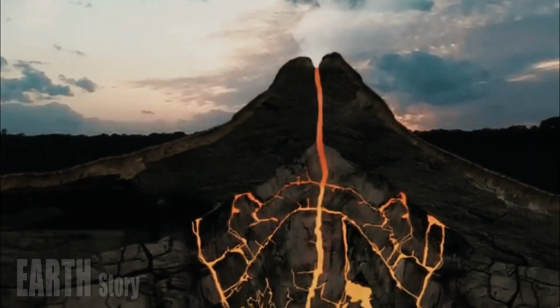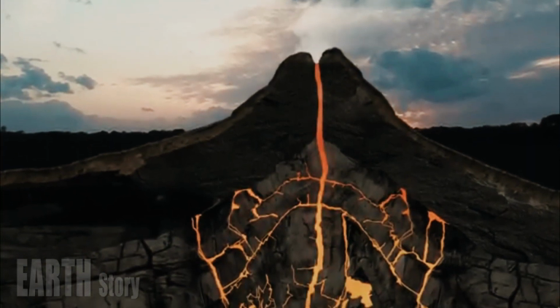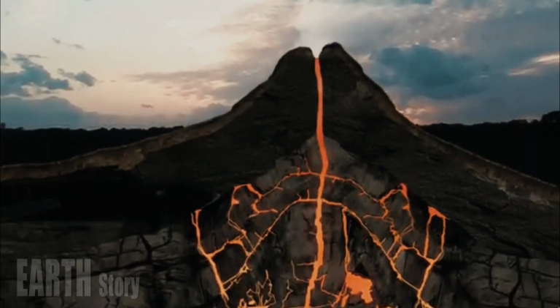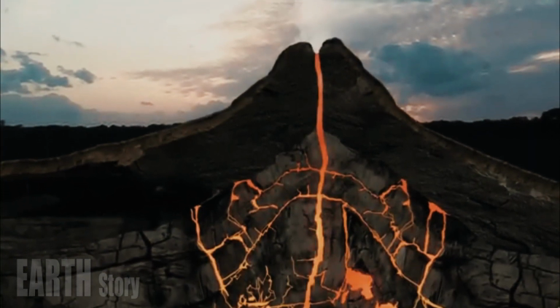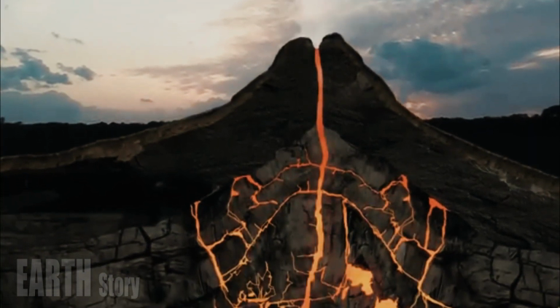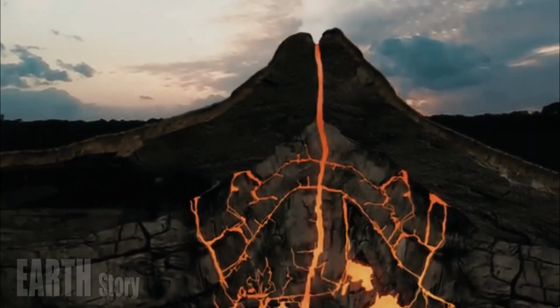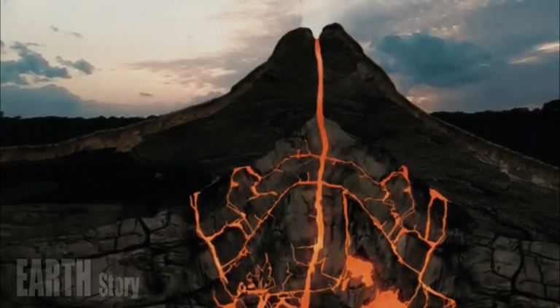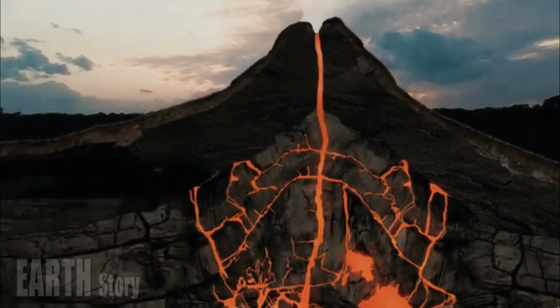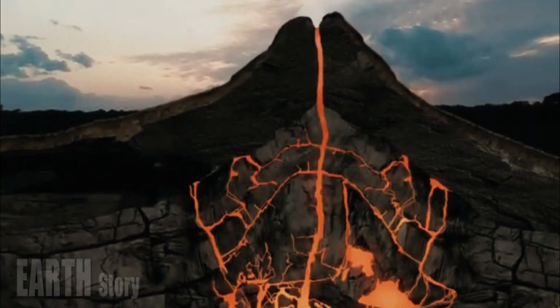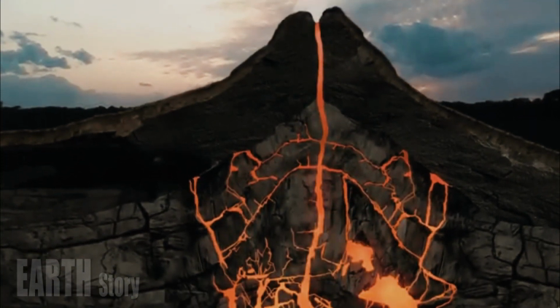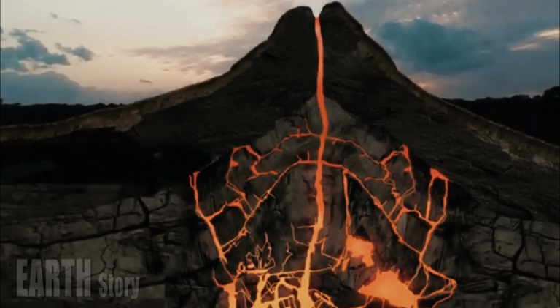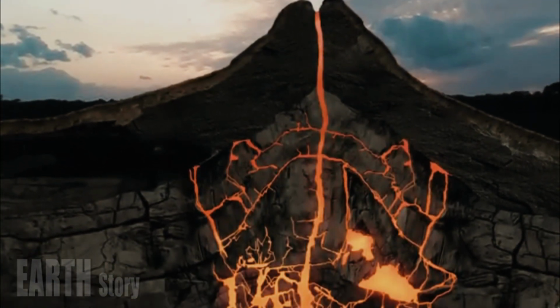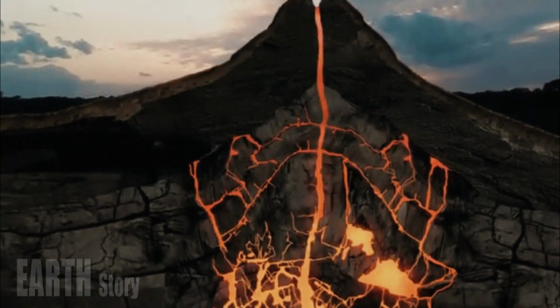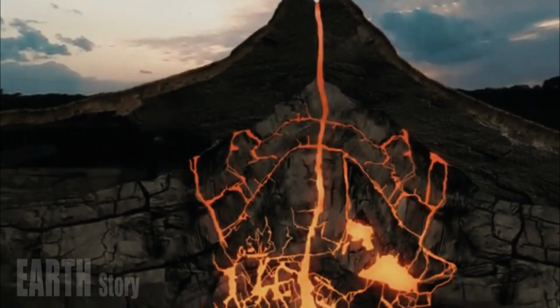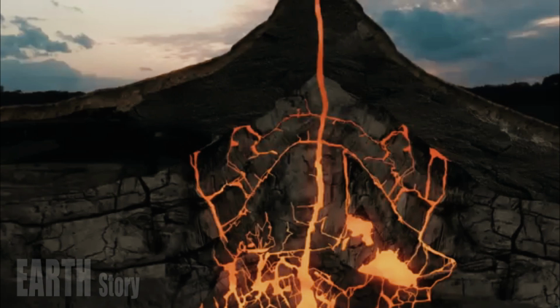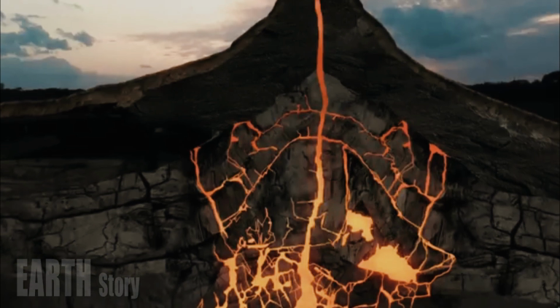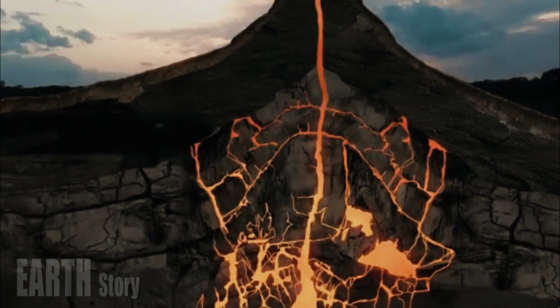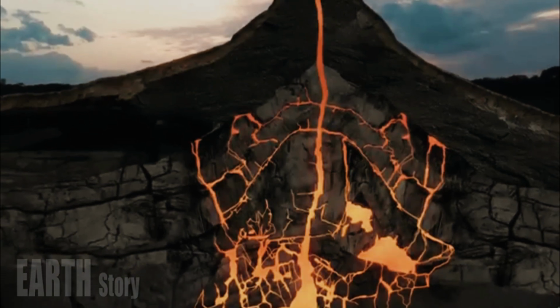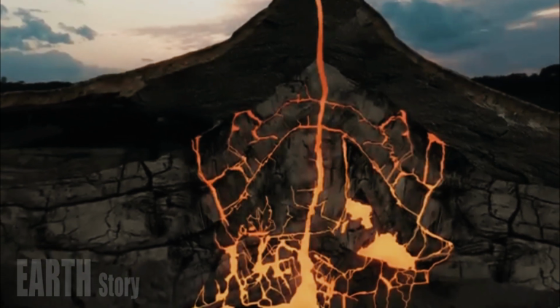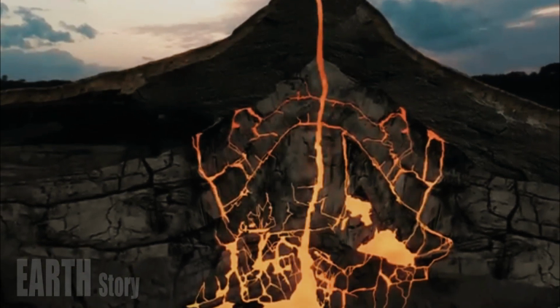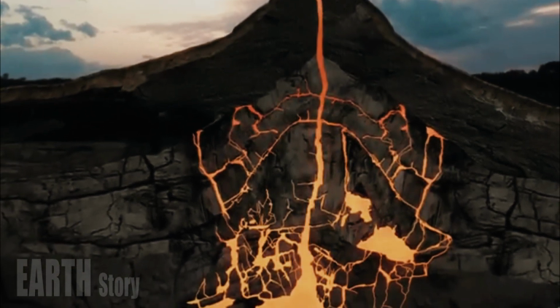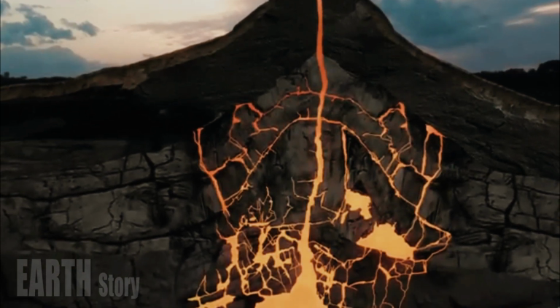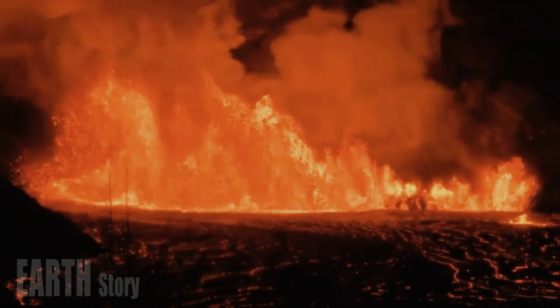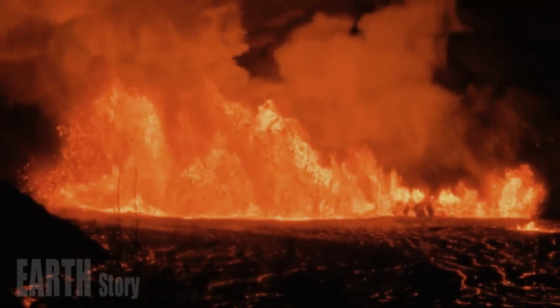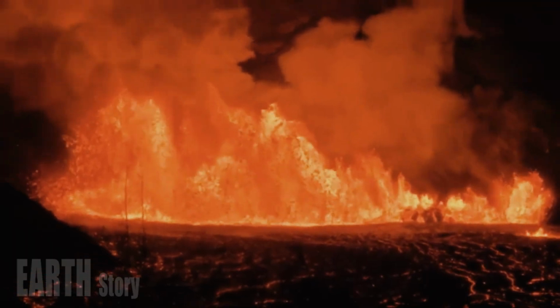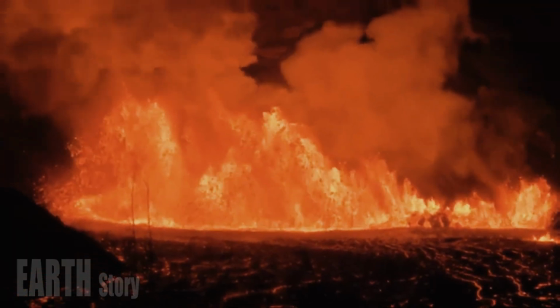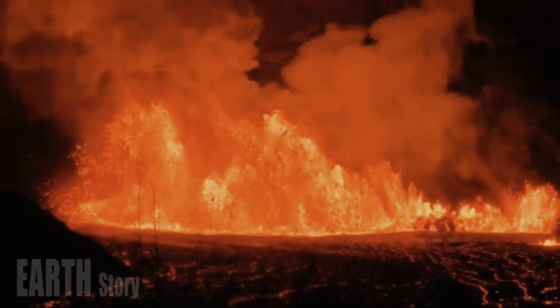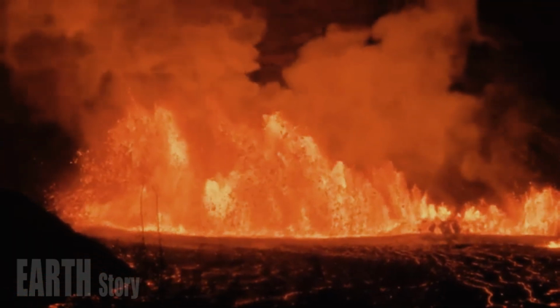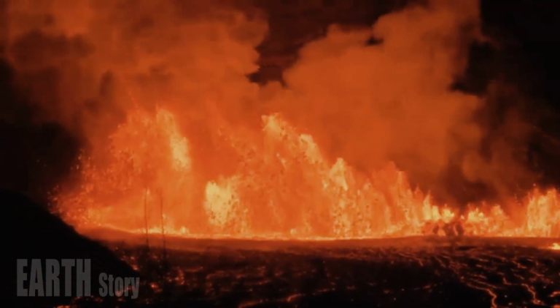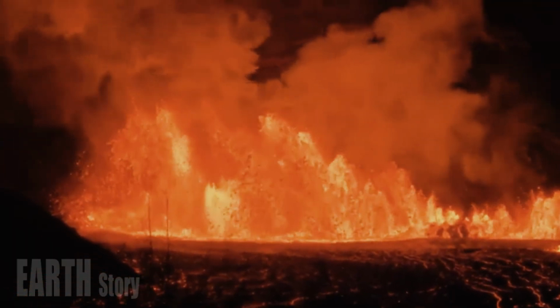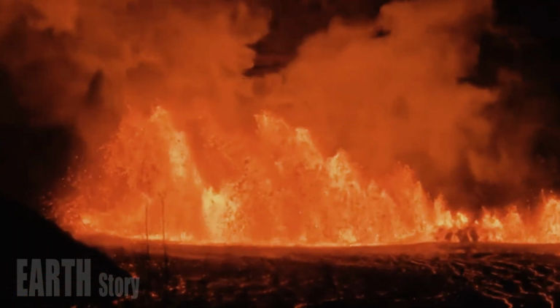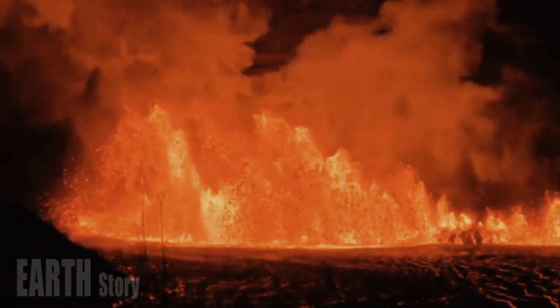Smaller eruptions, the last of which occurred 70,000 years ago, have occurred in between these major events.